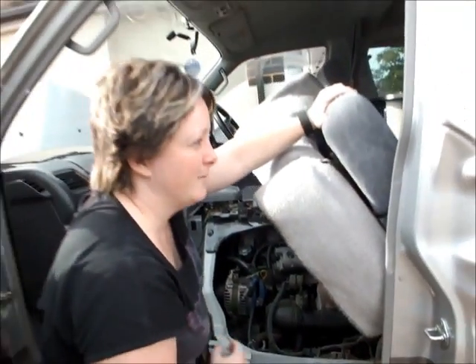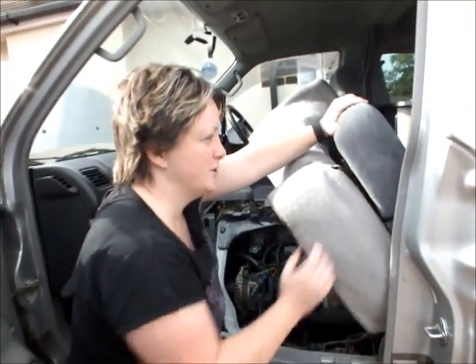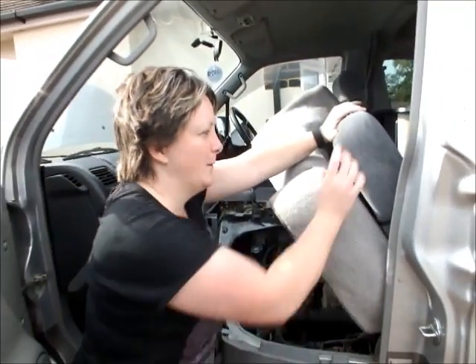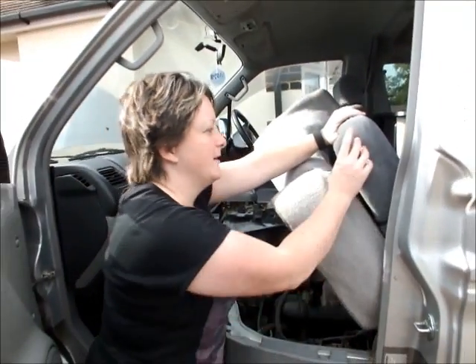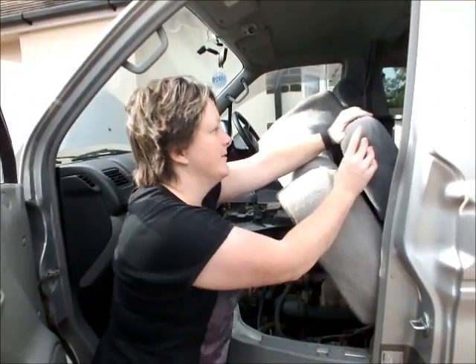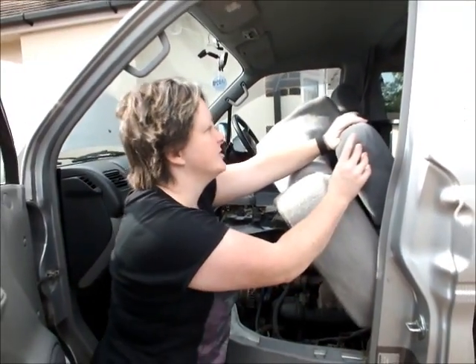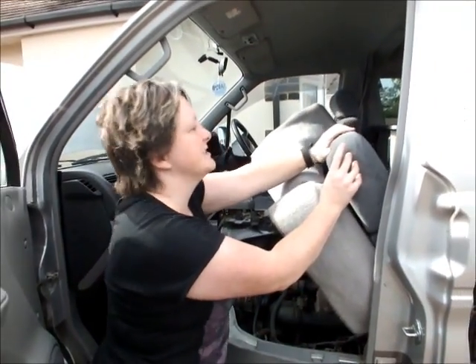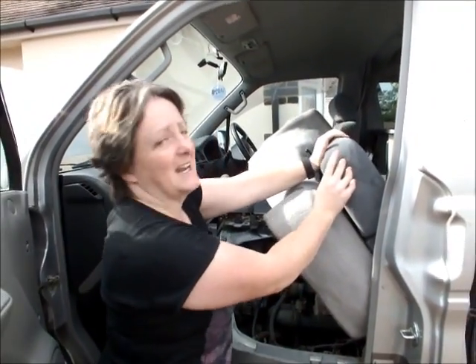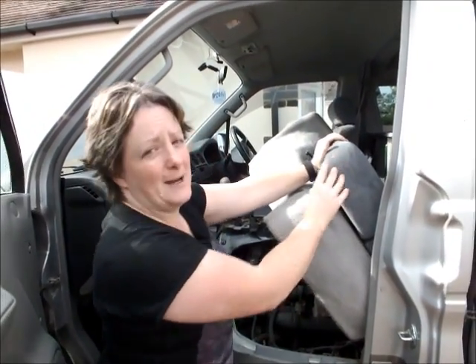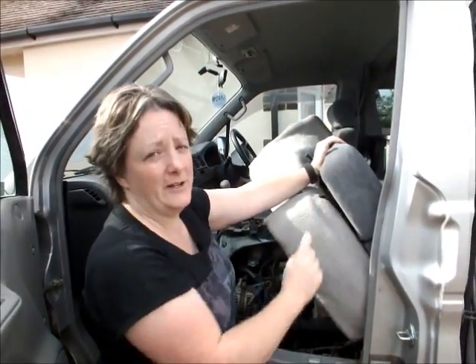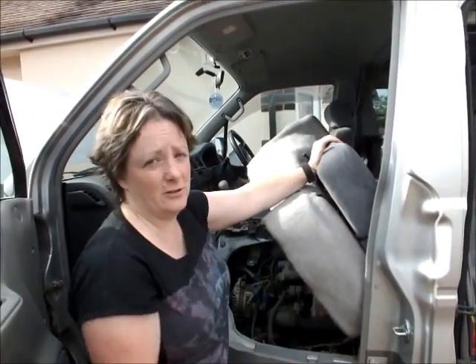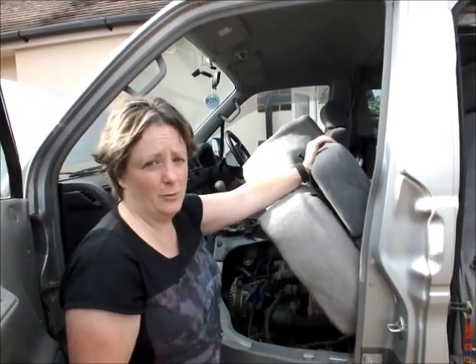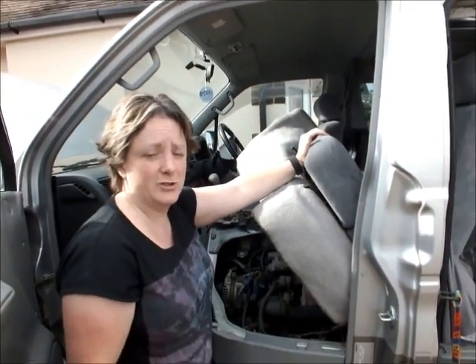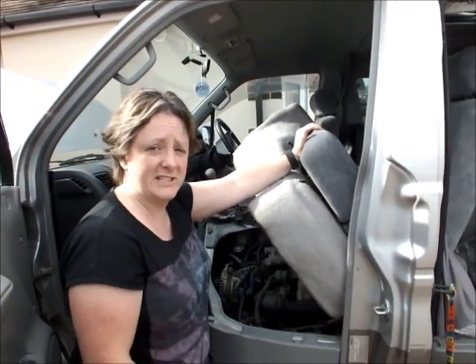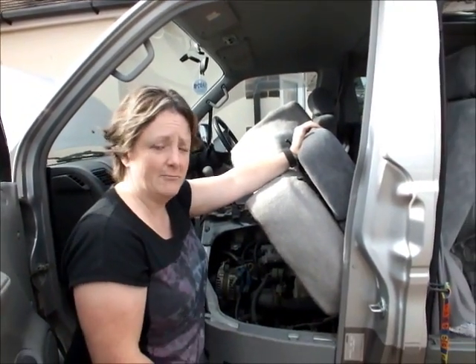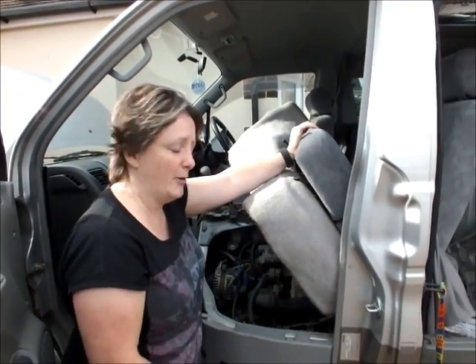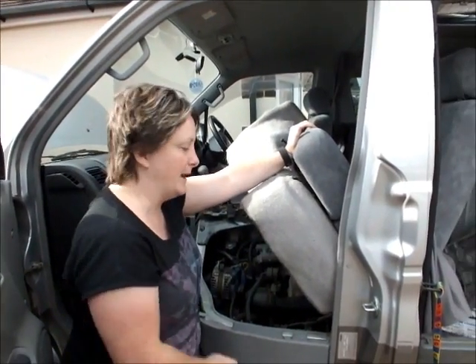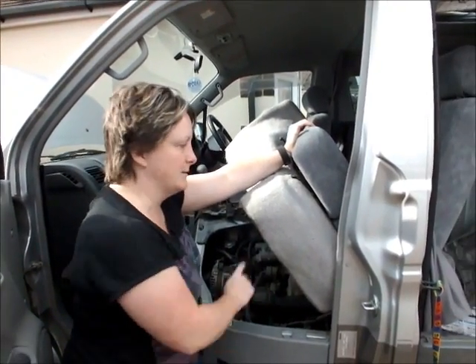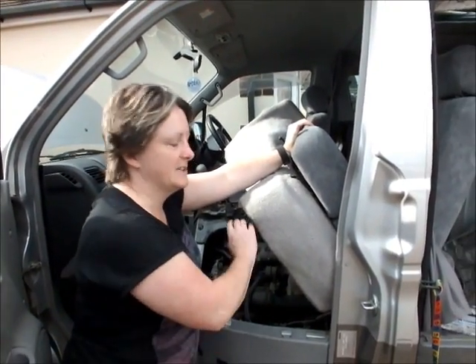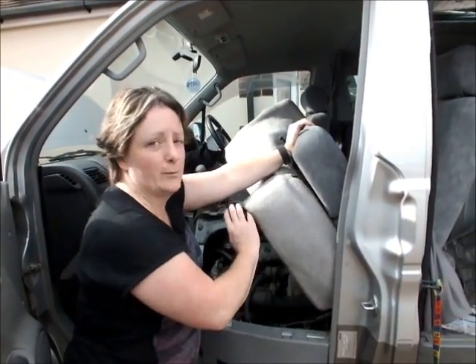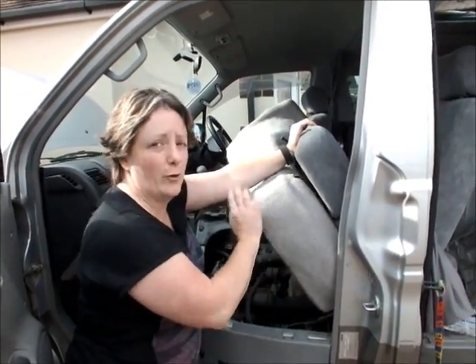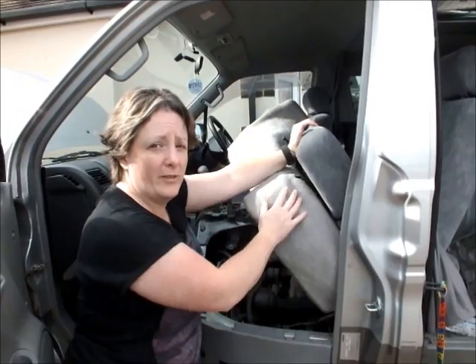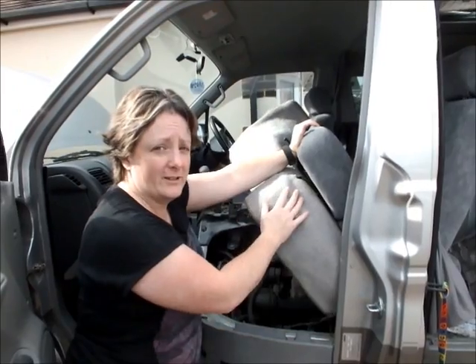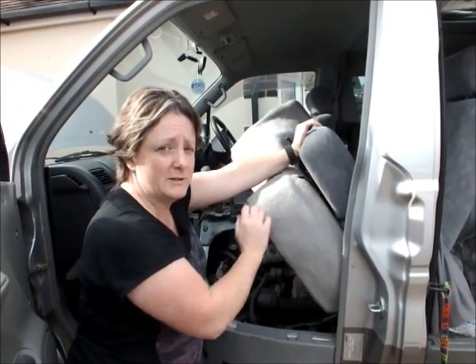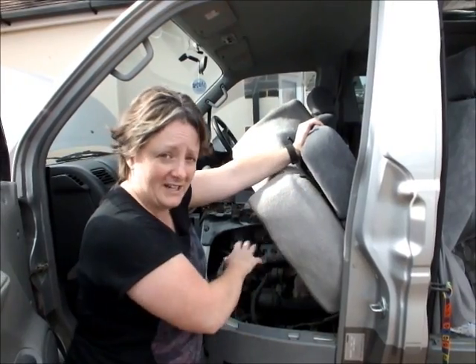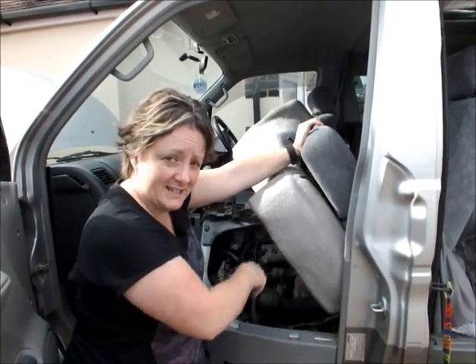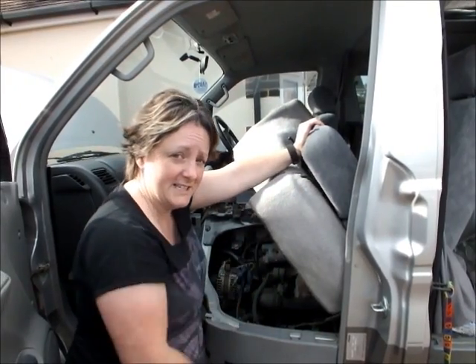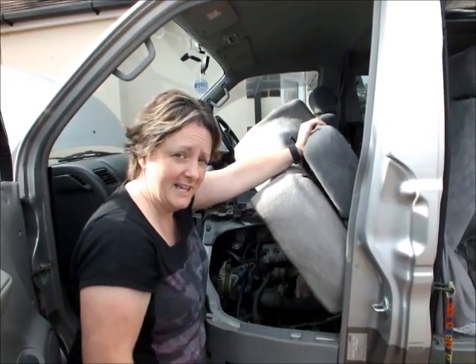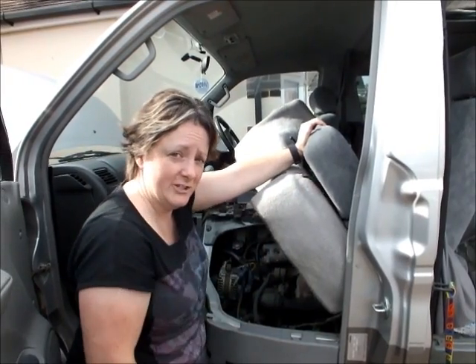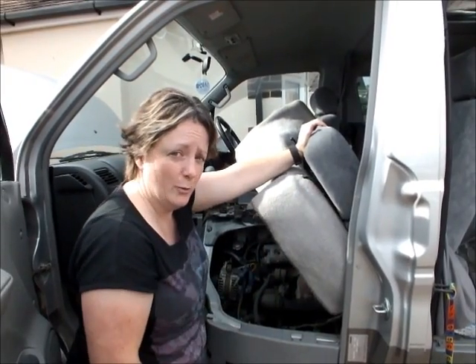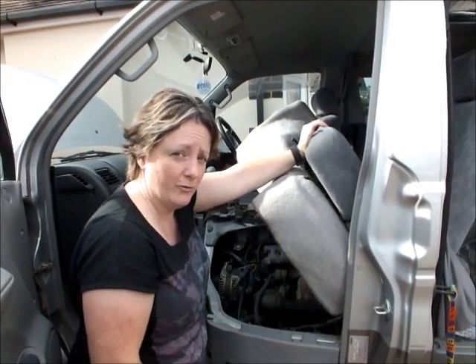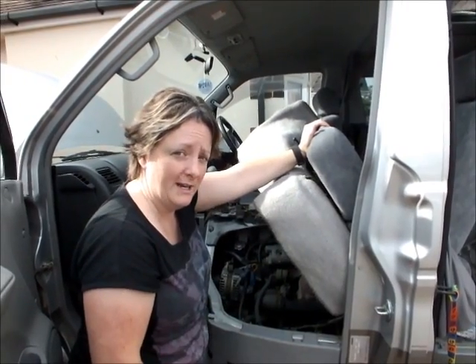Unfortunately, my conversion doesn't allow me to push the seat right back, so I'm just going to prop that up so I can access the engine more freely.